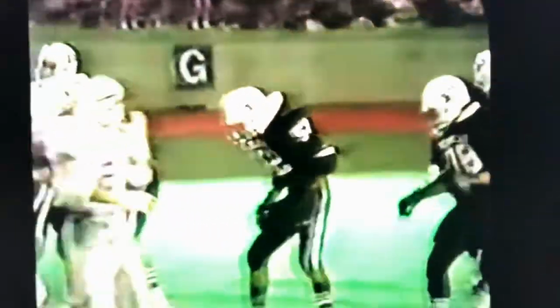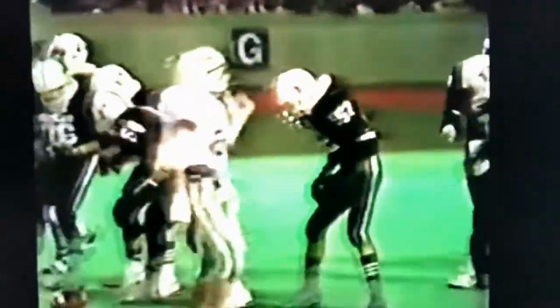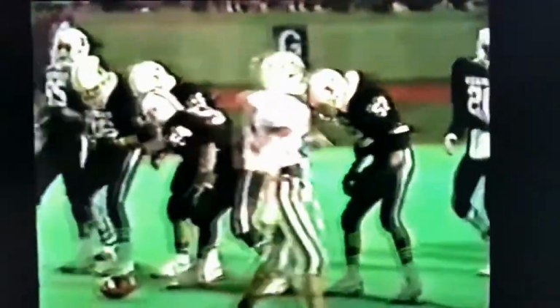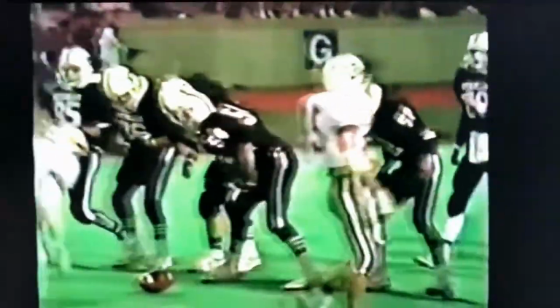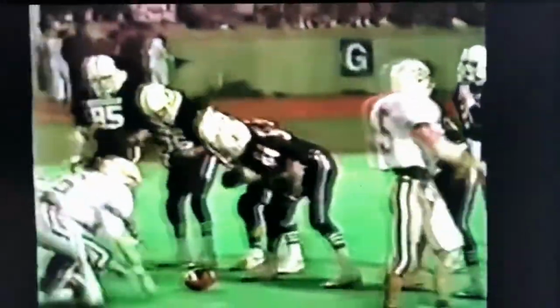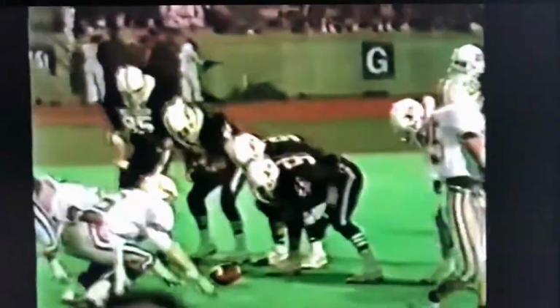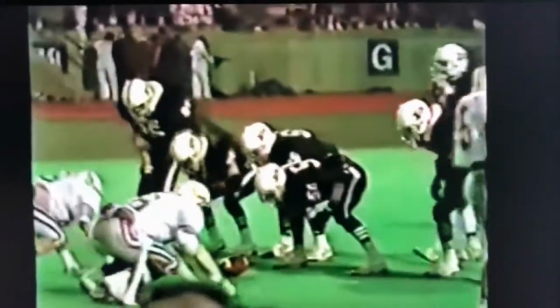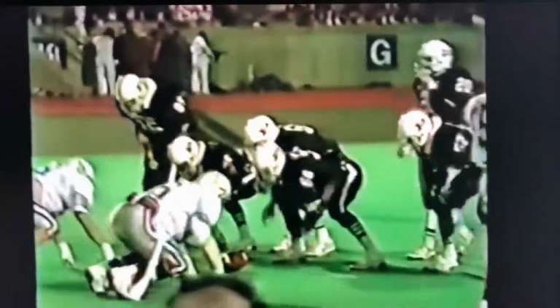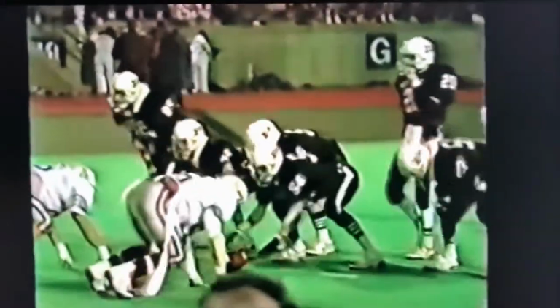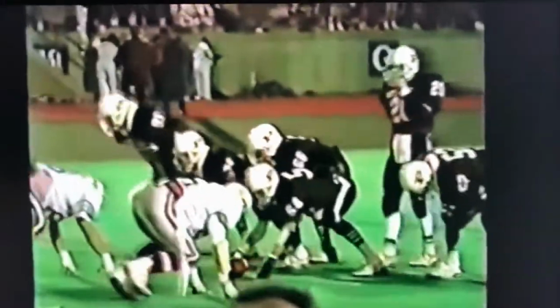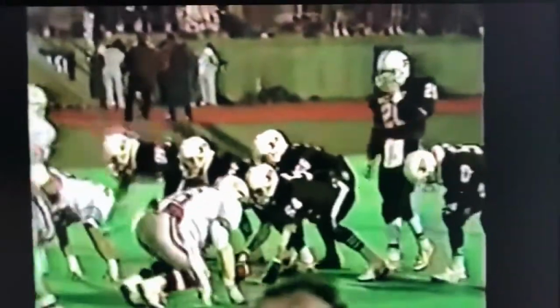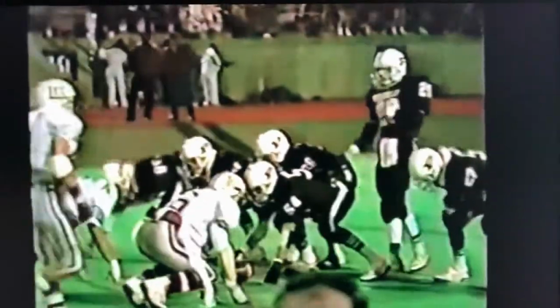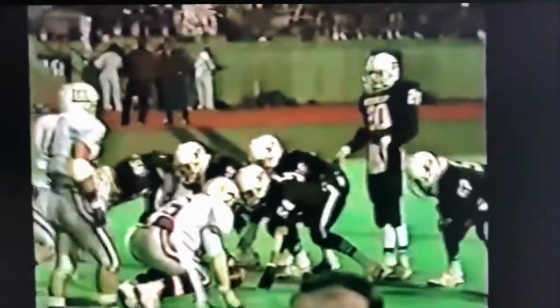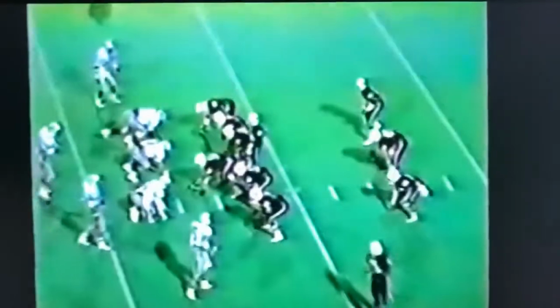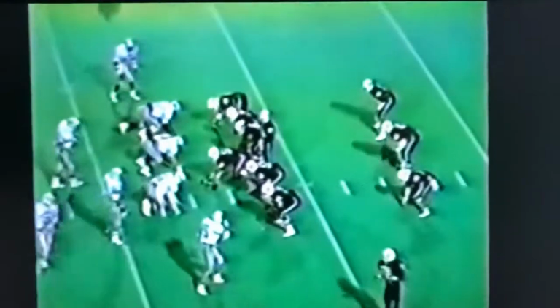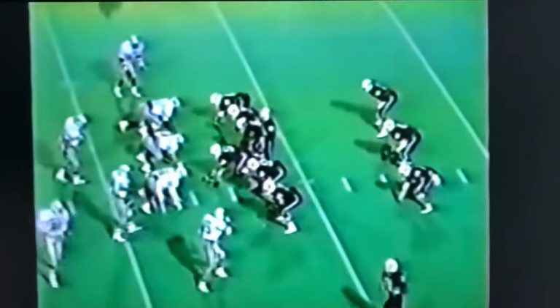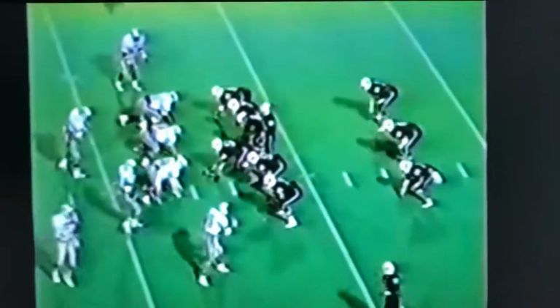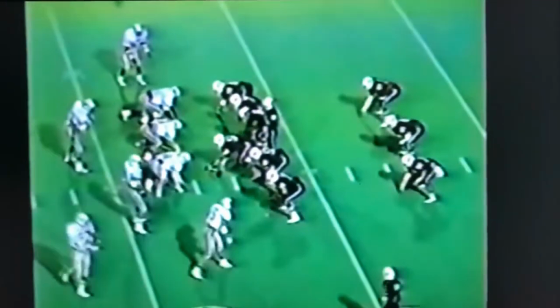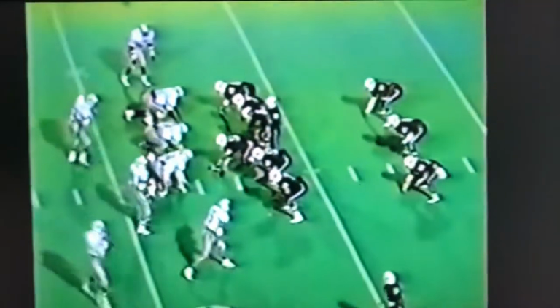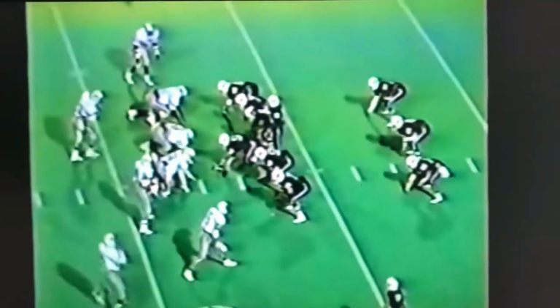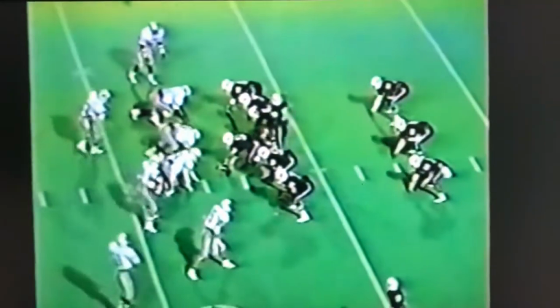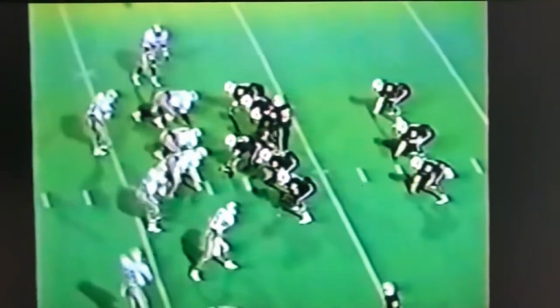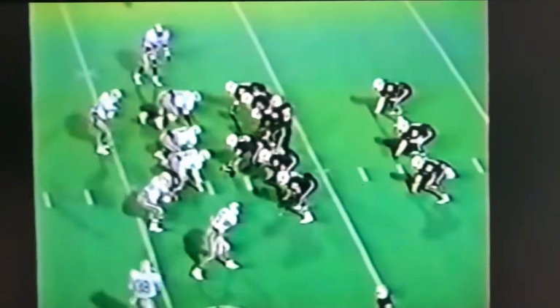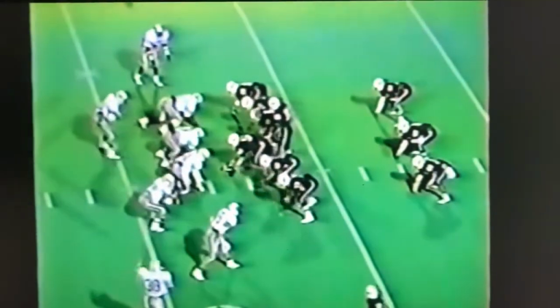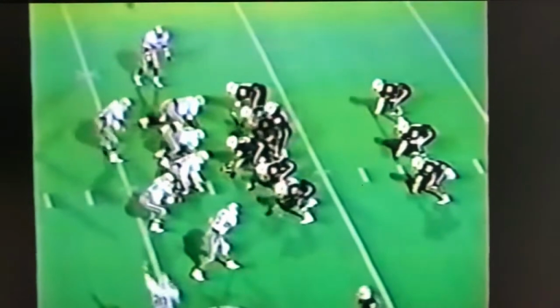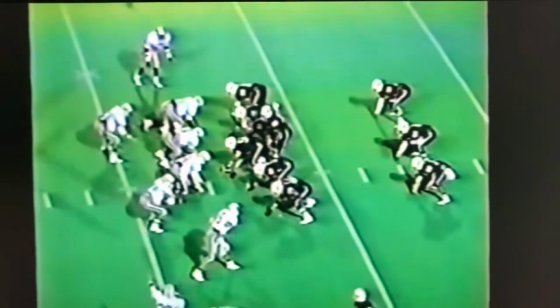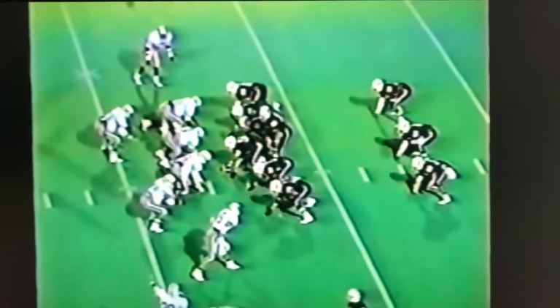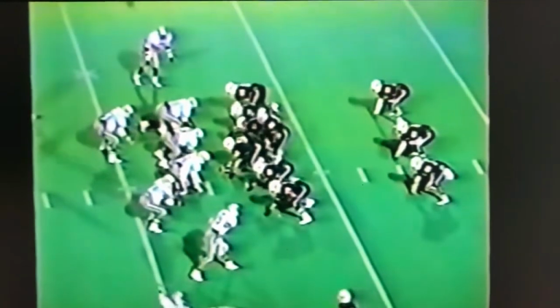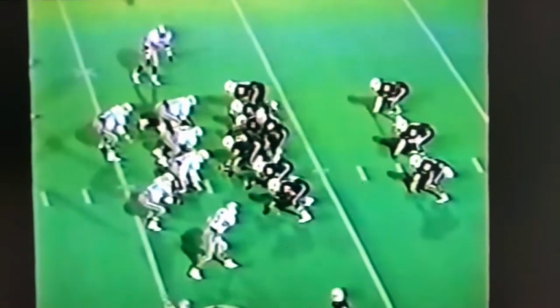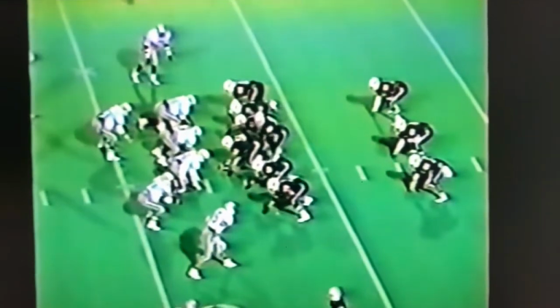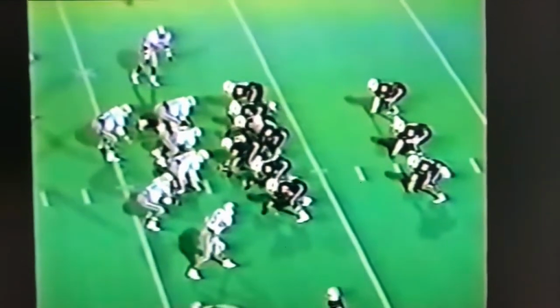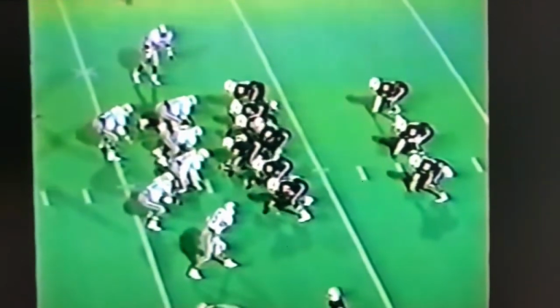Ruckman and they were both in there to make the stop for about a one-yard gain. We'll call it second and eight.